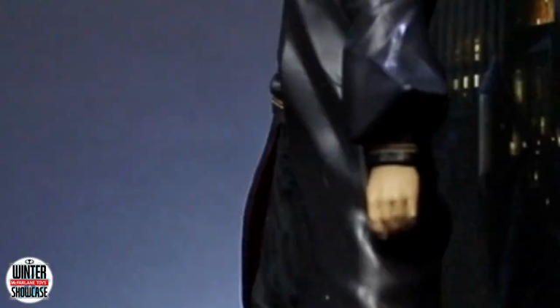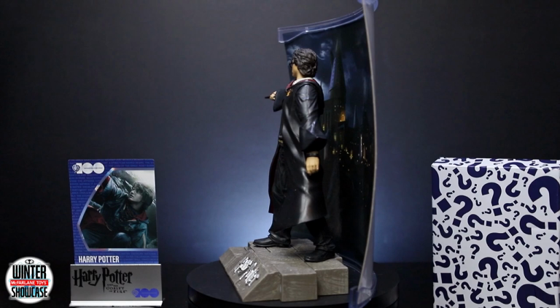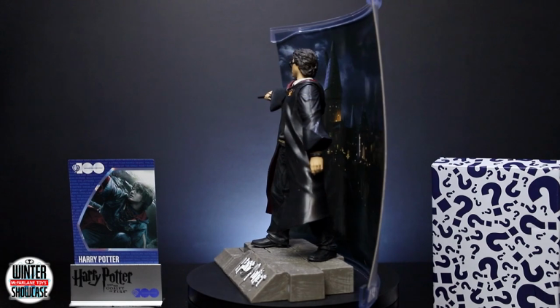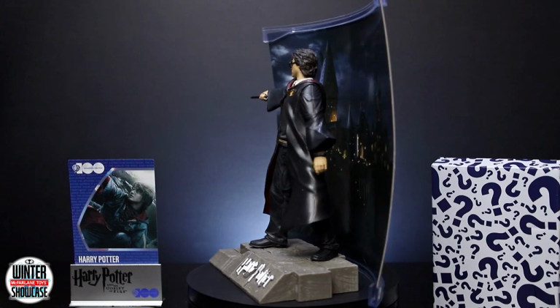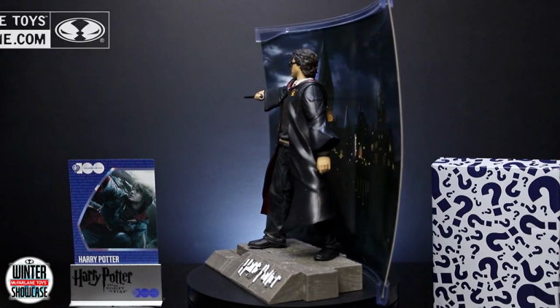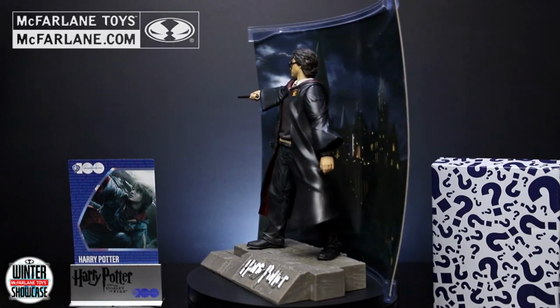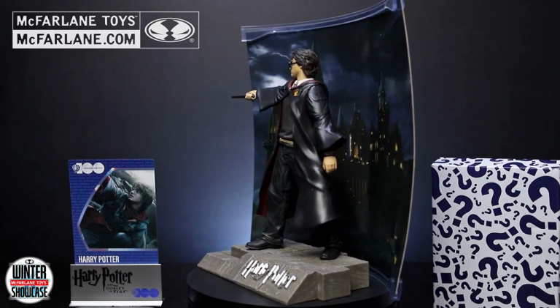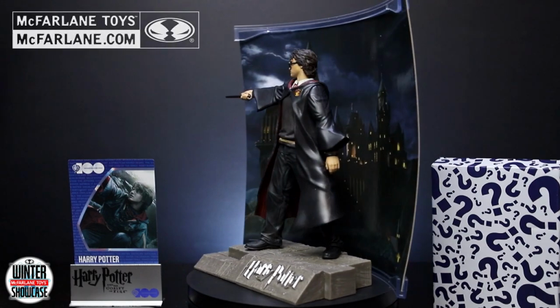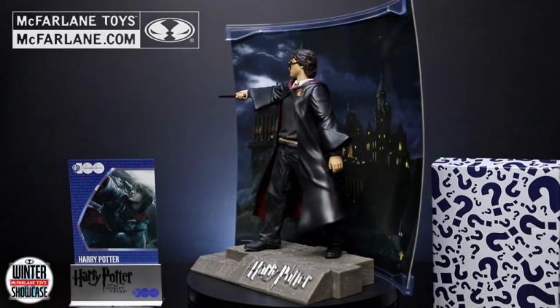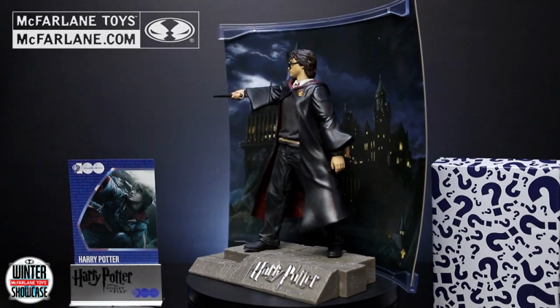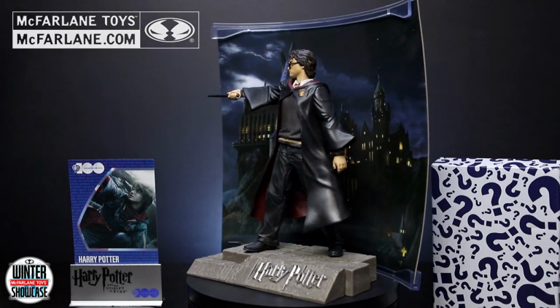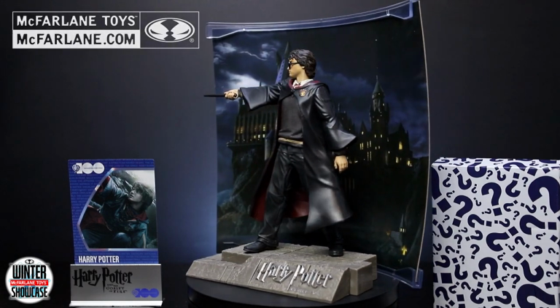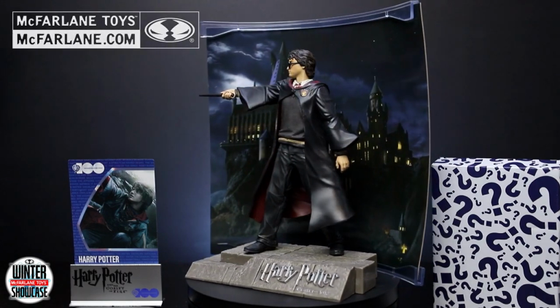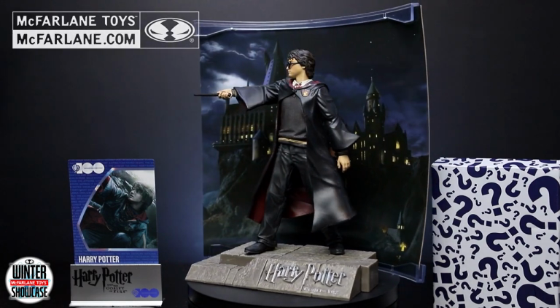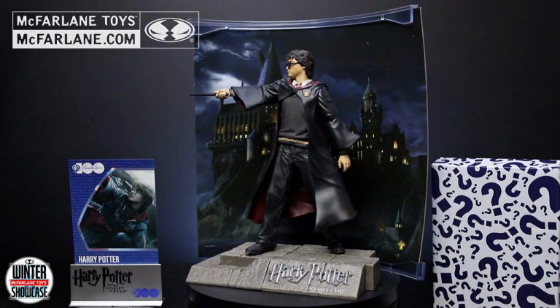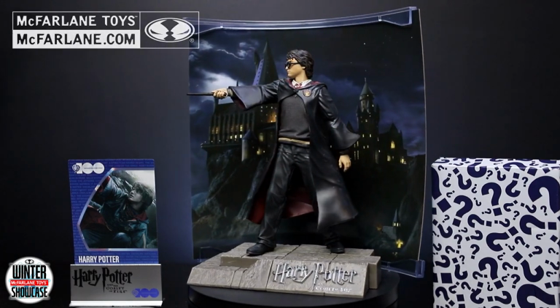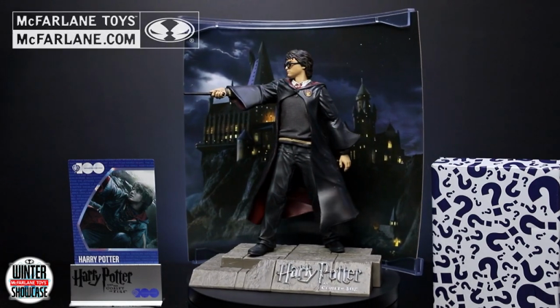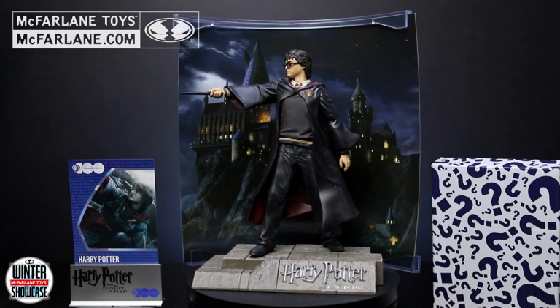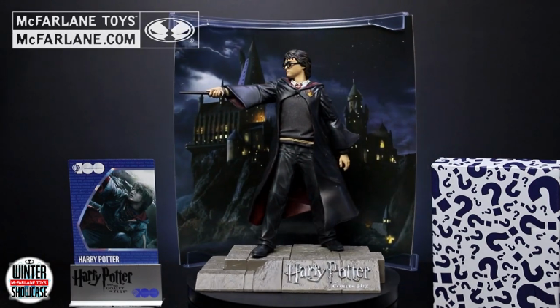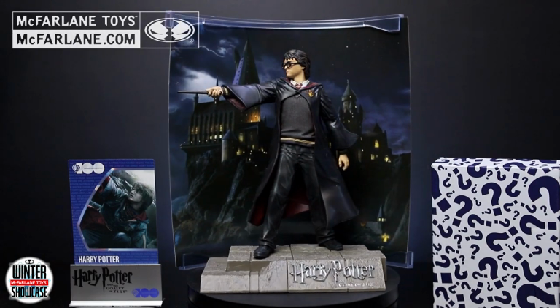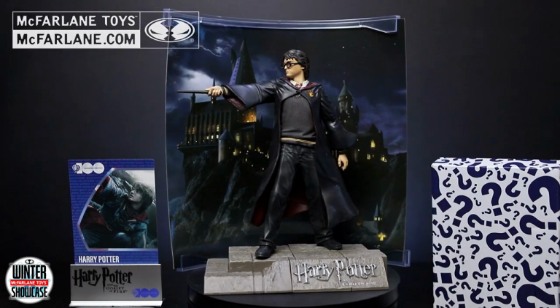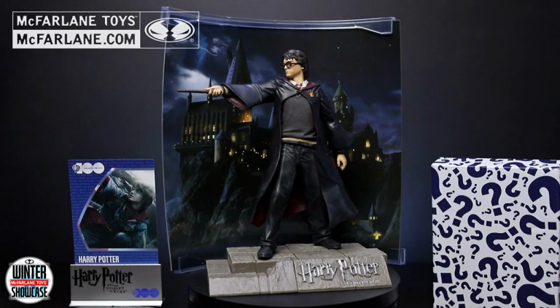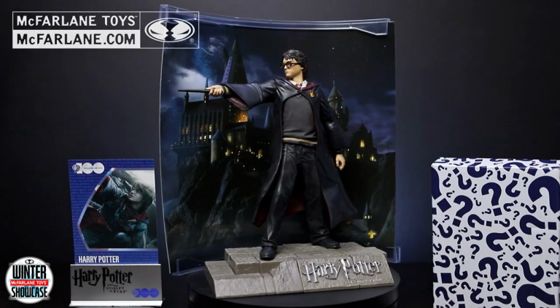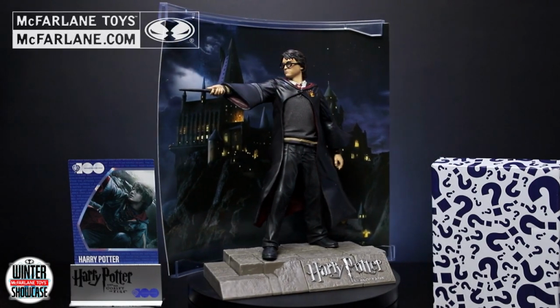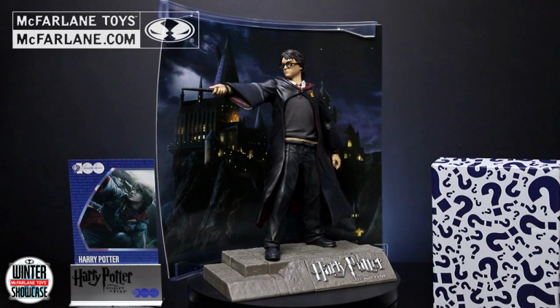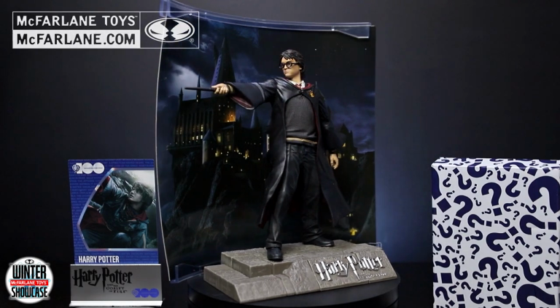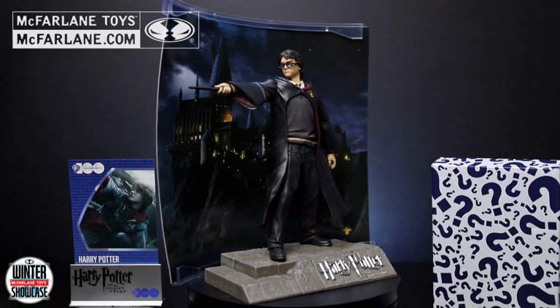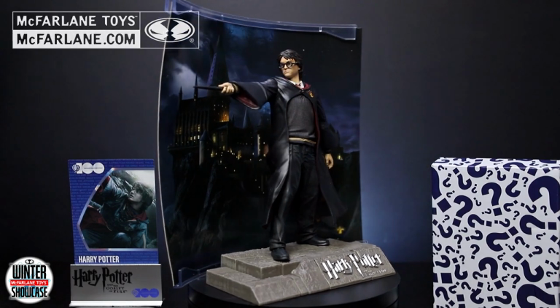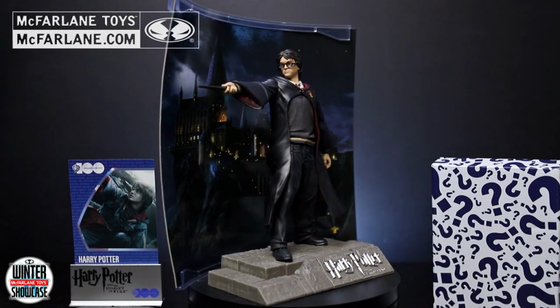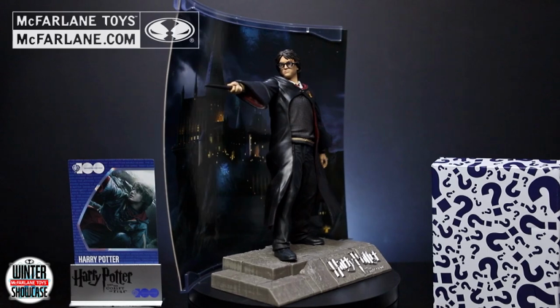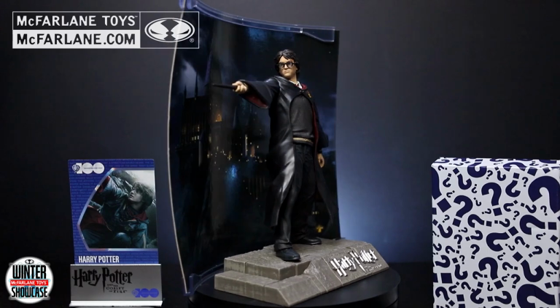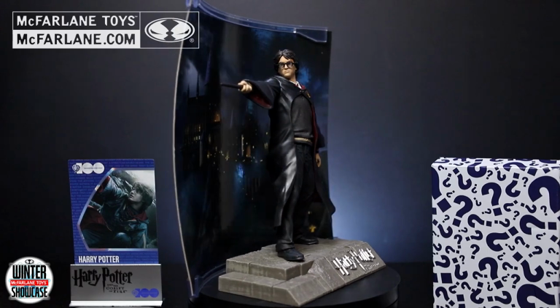Visit McFarlane.com to collect all of your favorite McFarlane Toys Movie Maniacs figures.